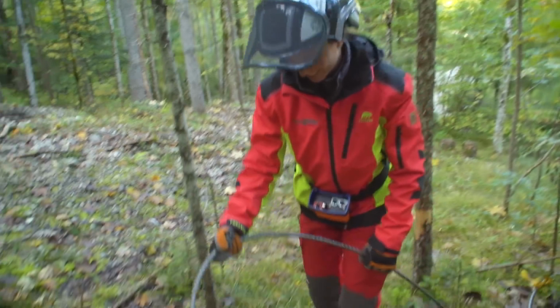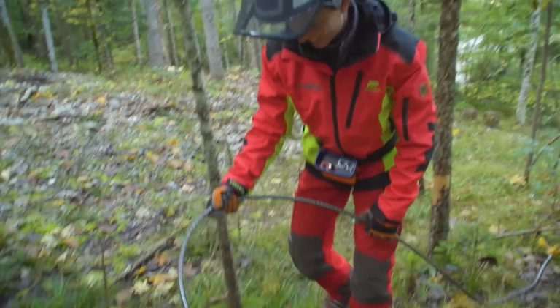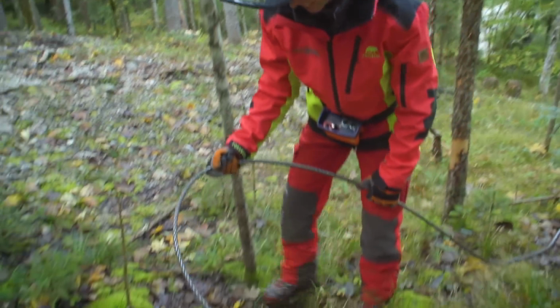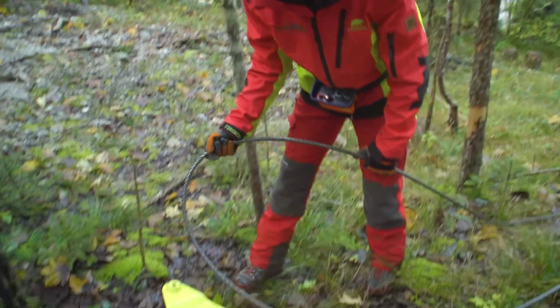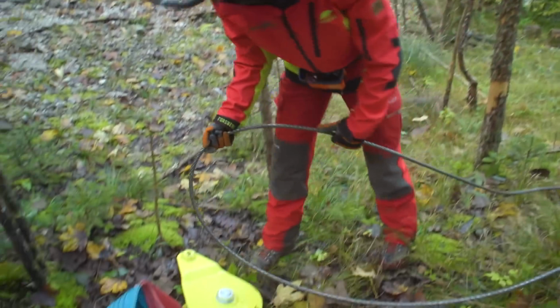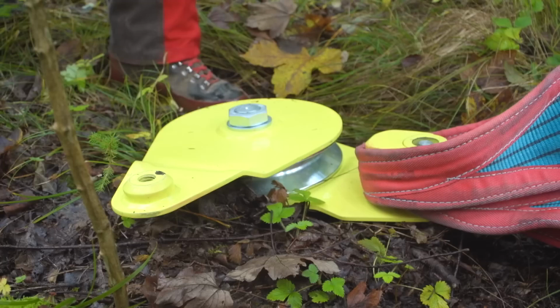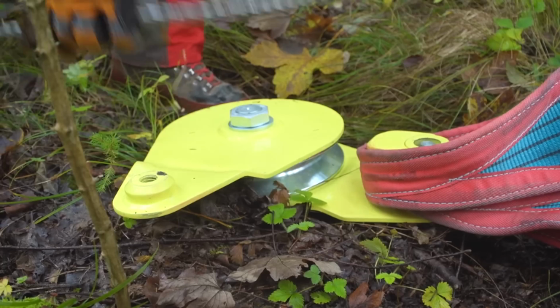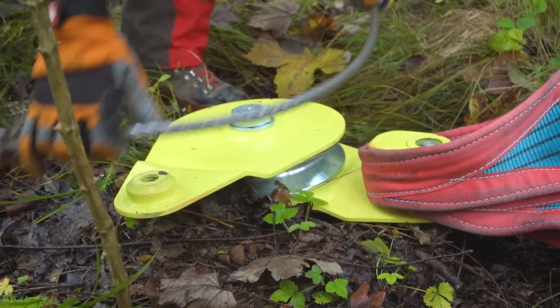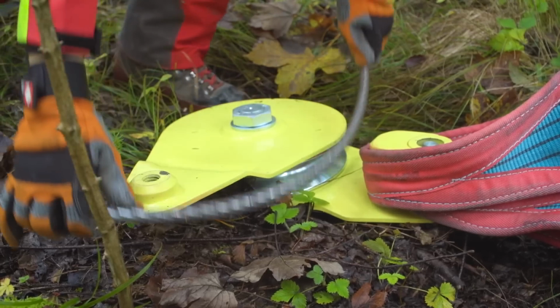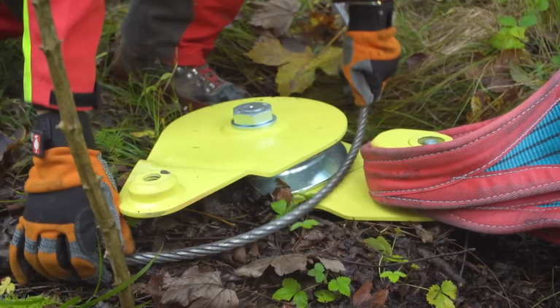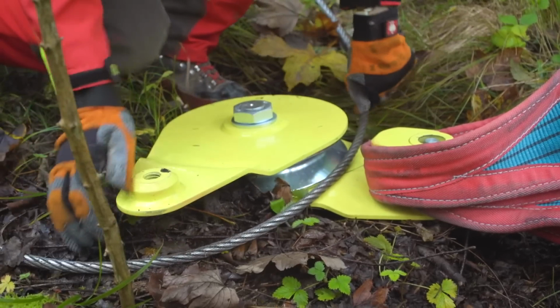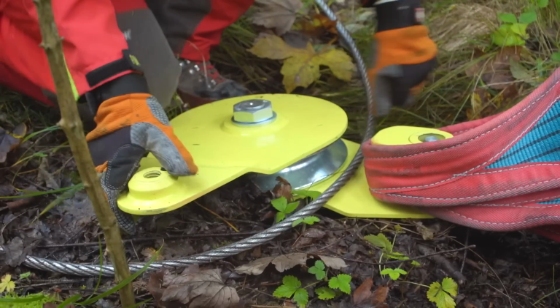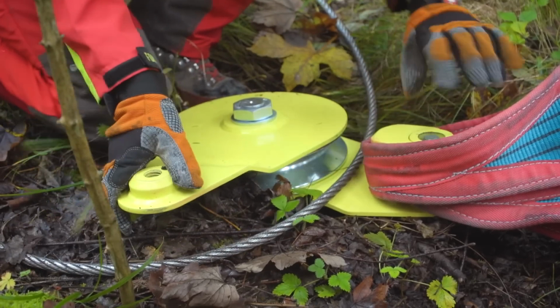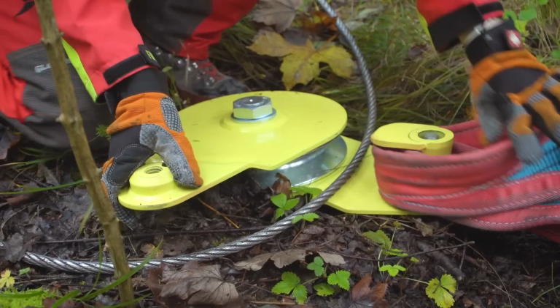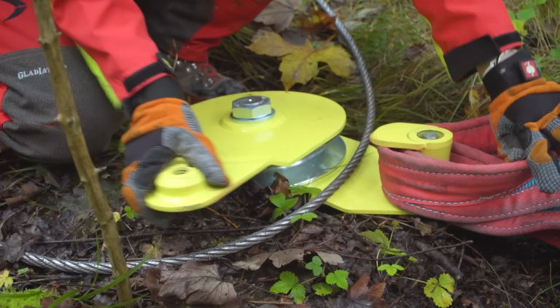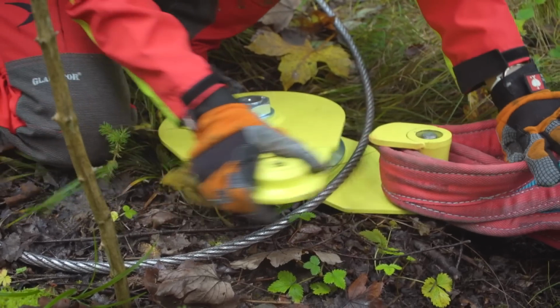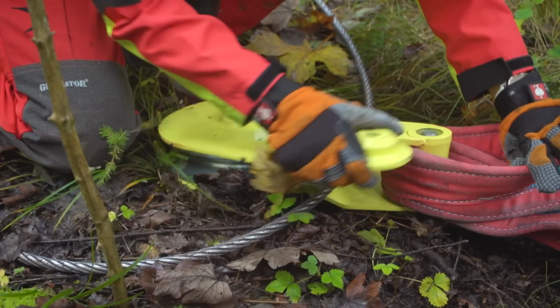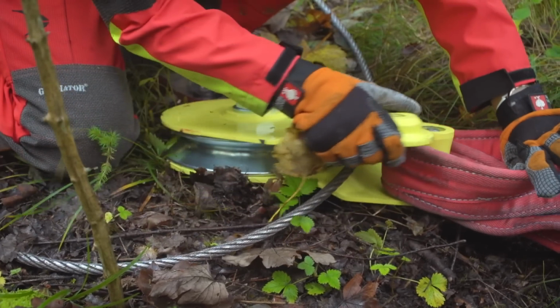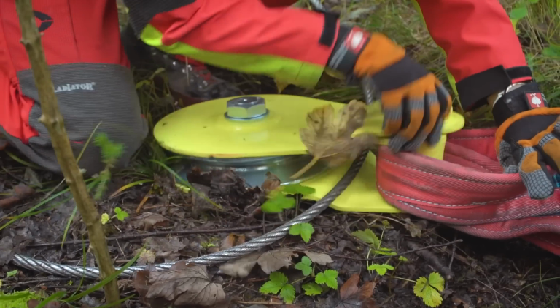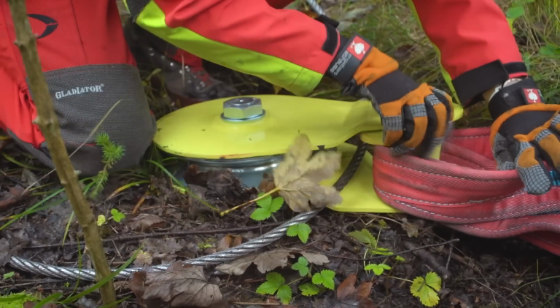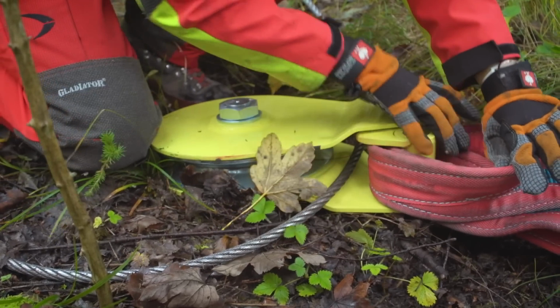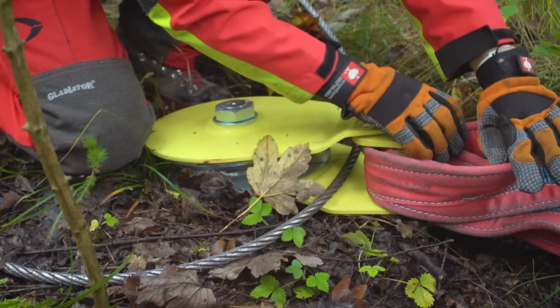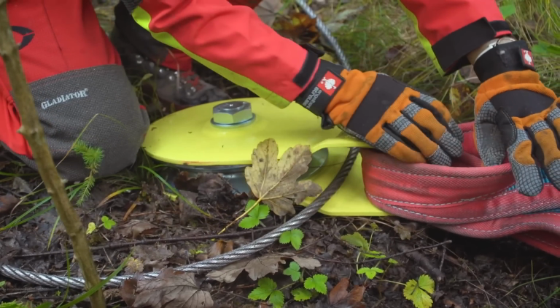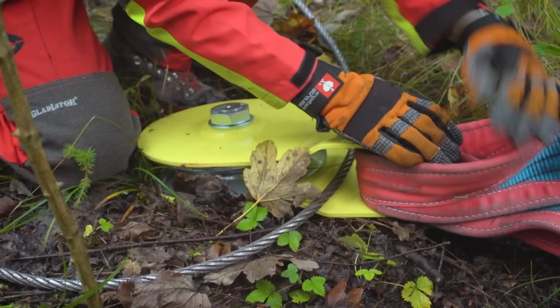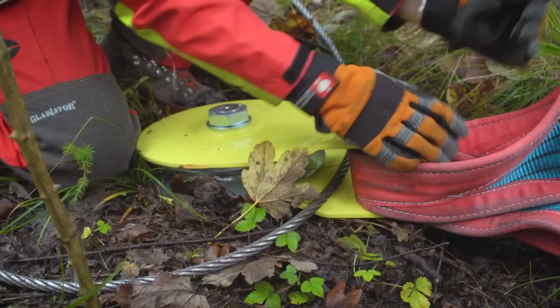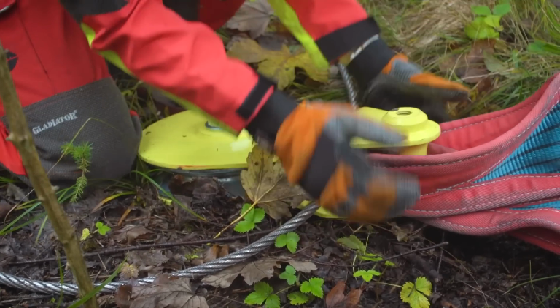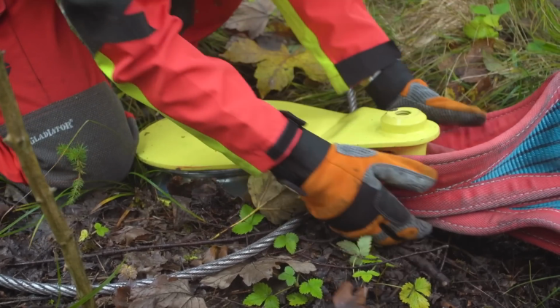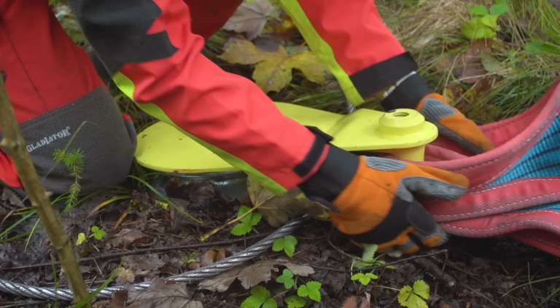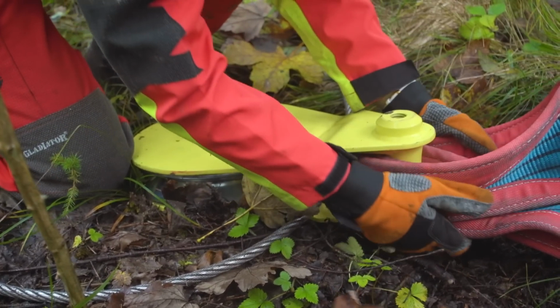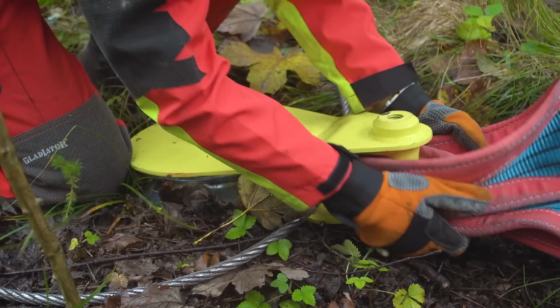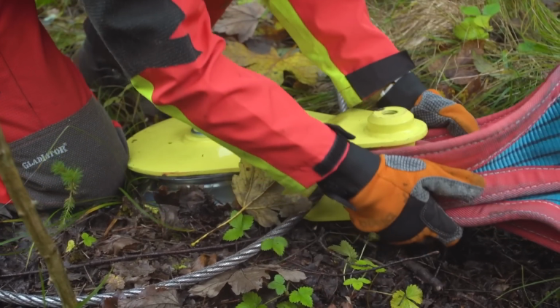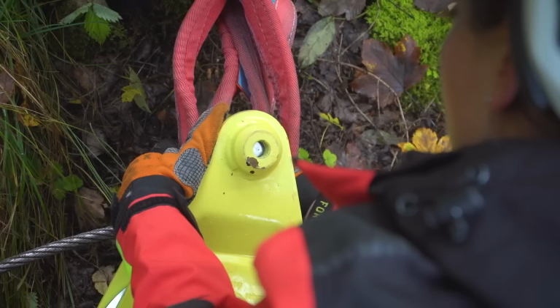Um den Baum in die korrekte Falllinie zu ziehen, wurde das Seil zuvor mit einer Rolle umgelenkt.